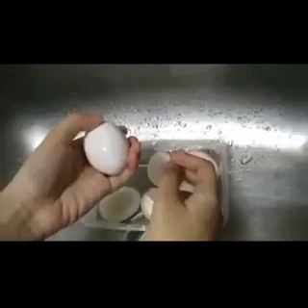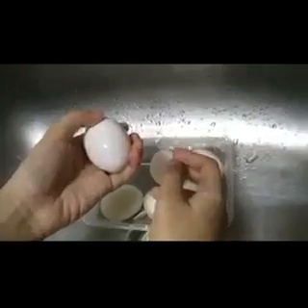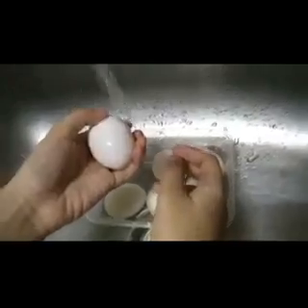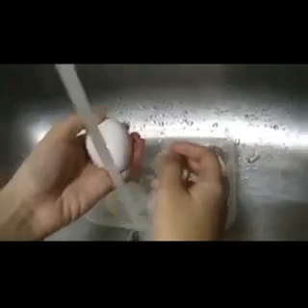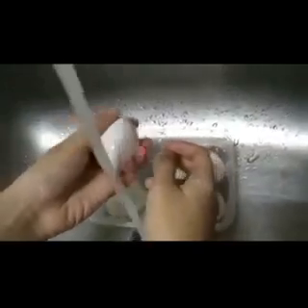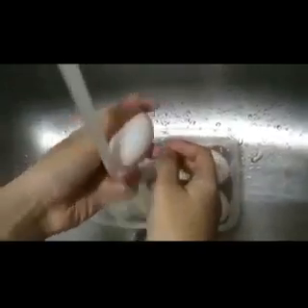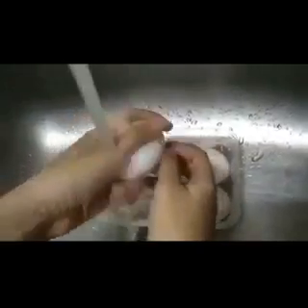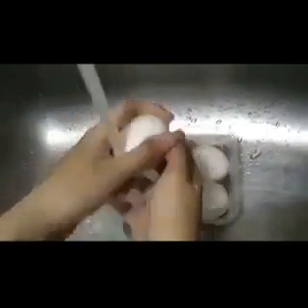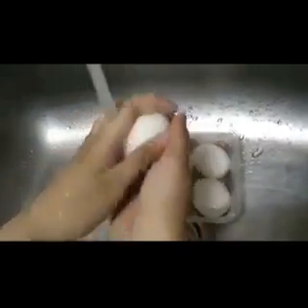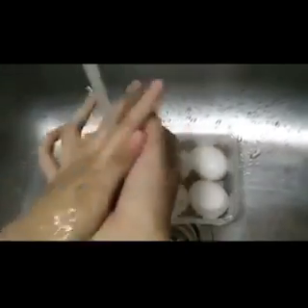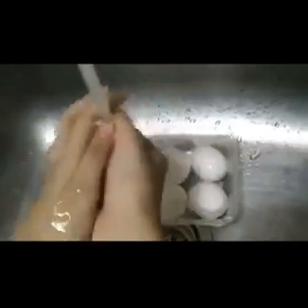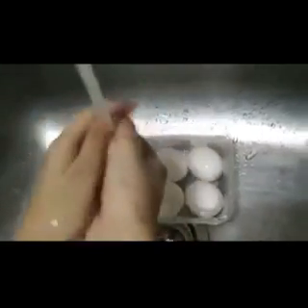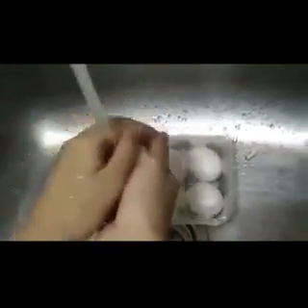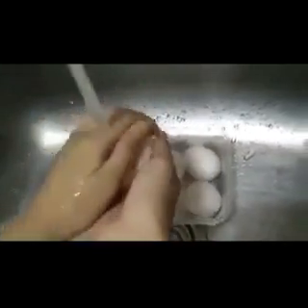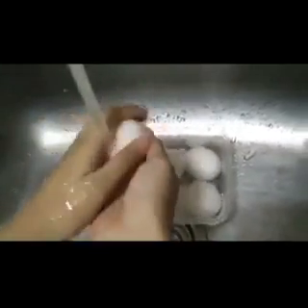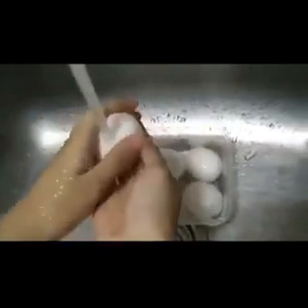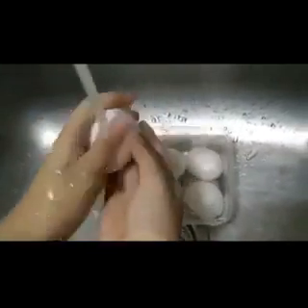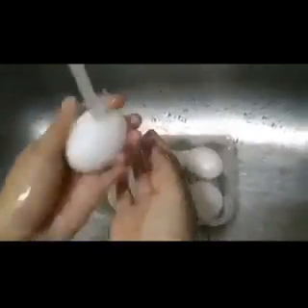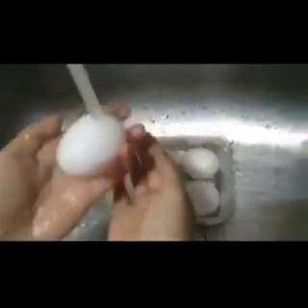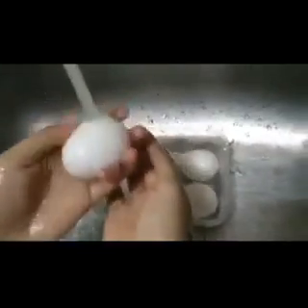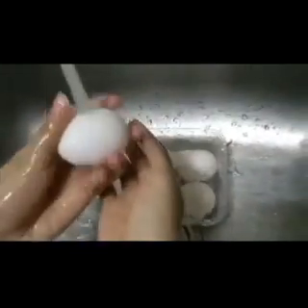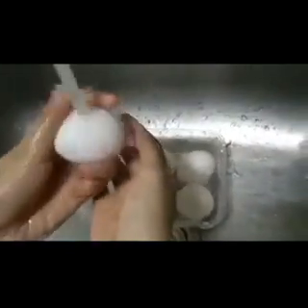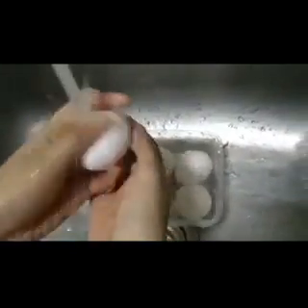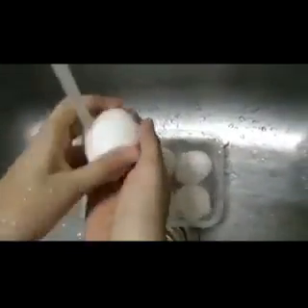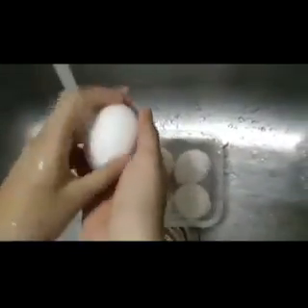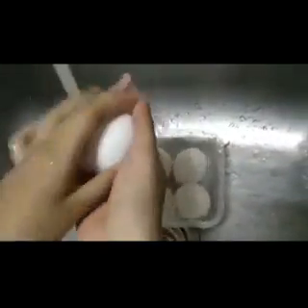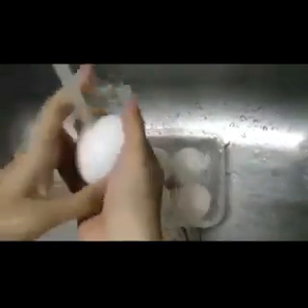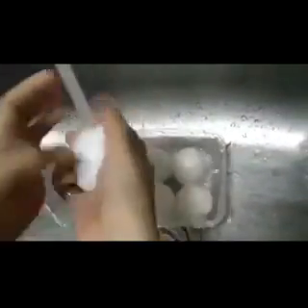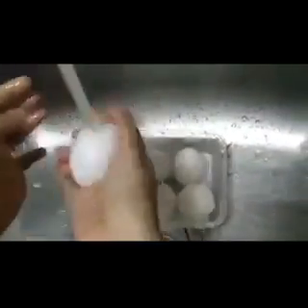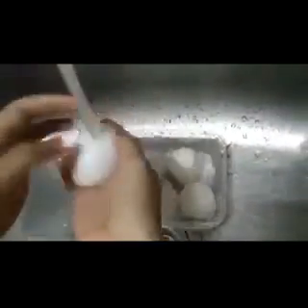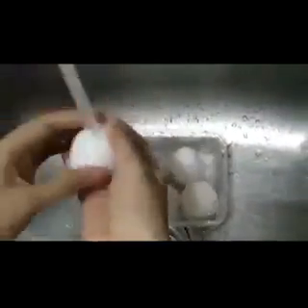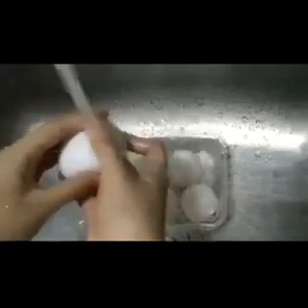First, we need to wash the eggs perfectly. You need to make sure there are no cracks on the eggs.